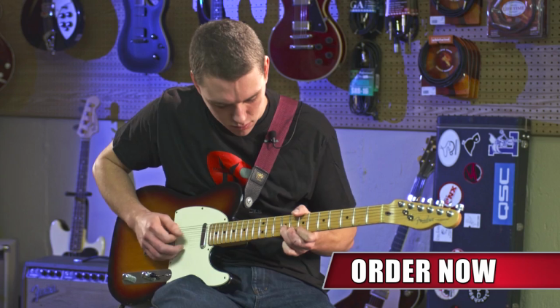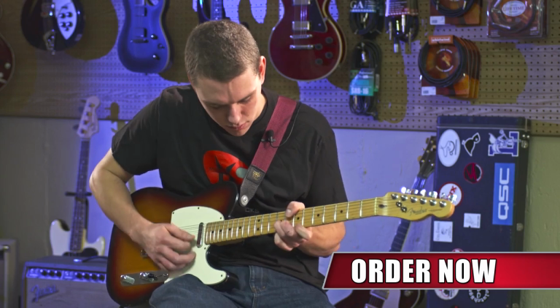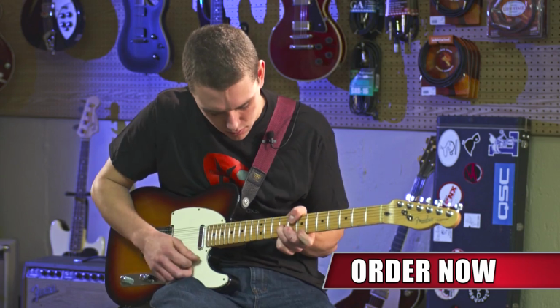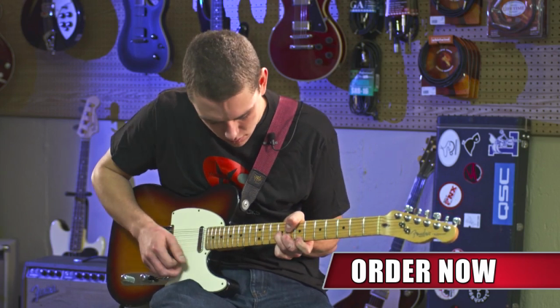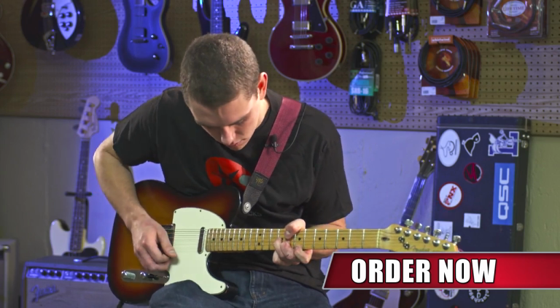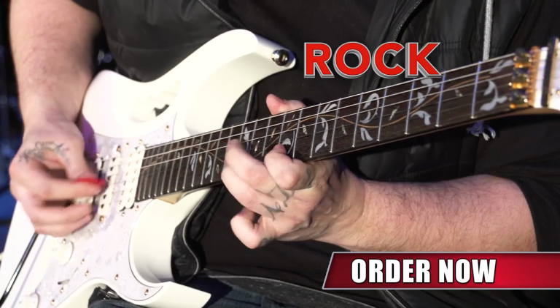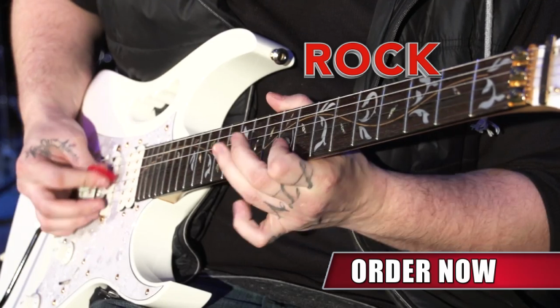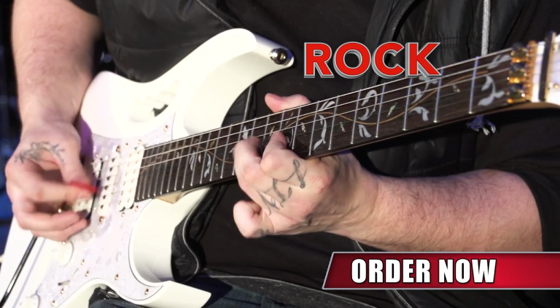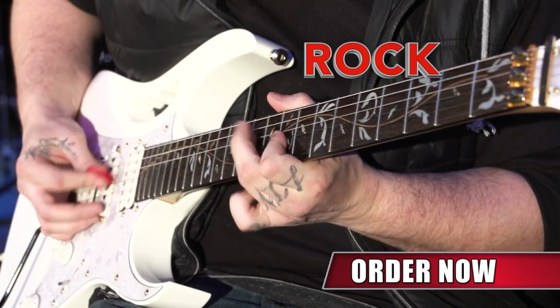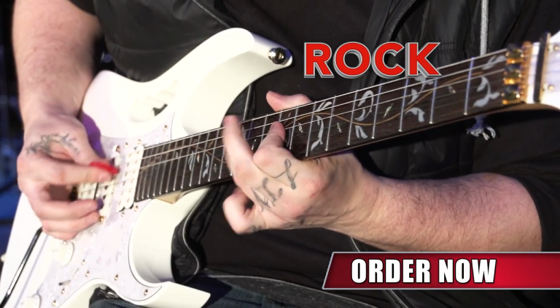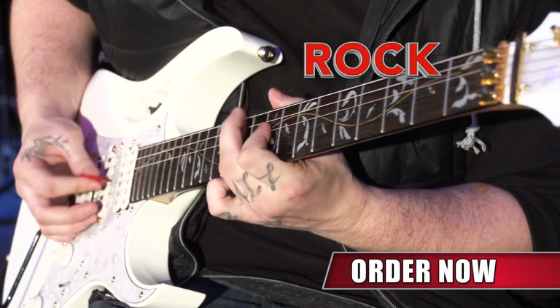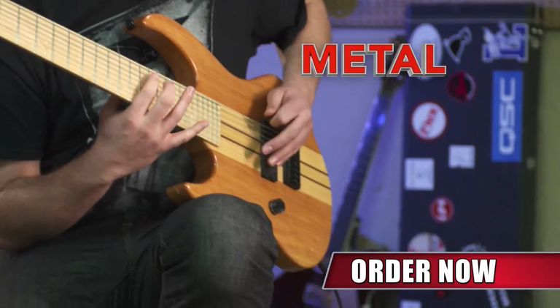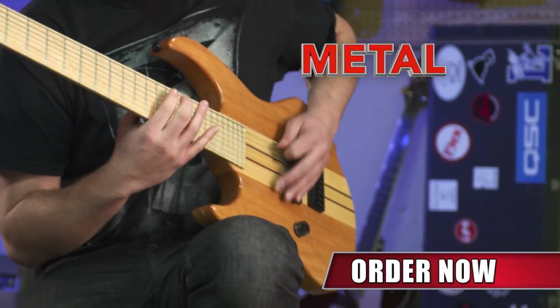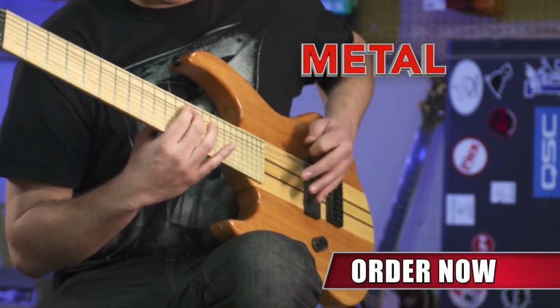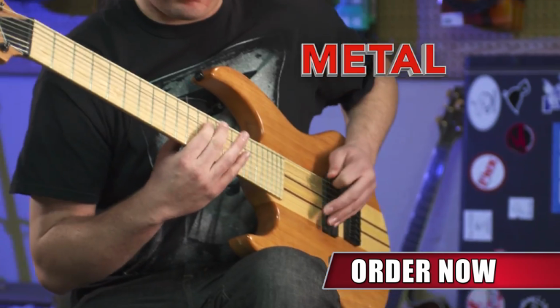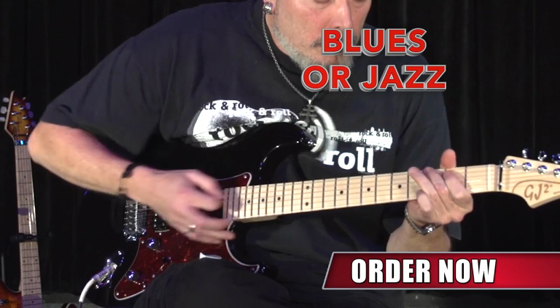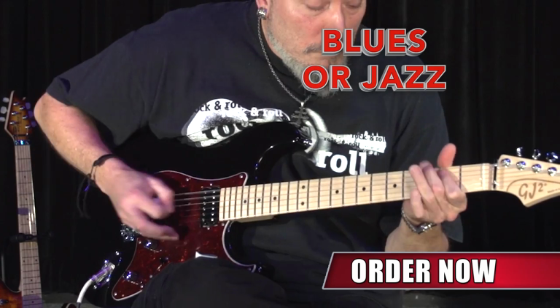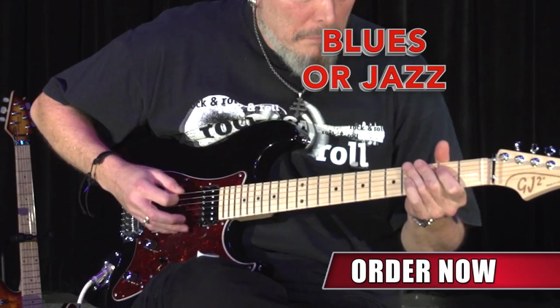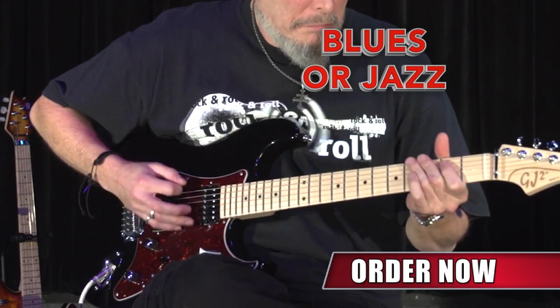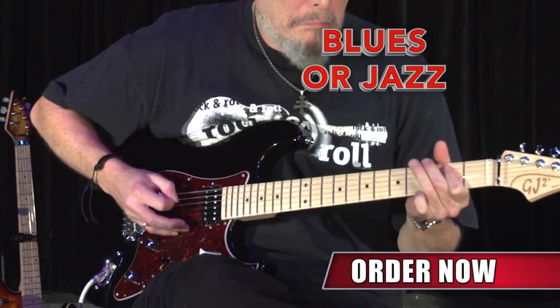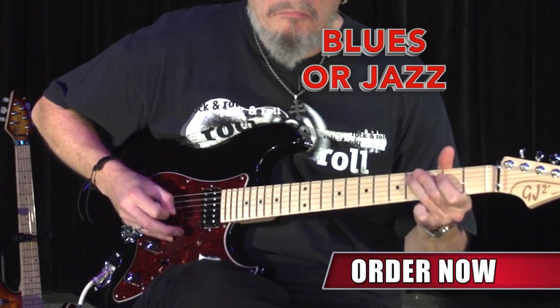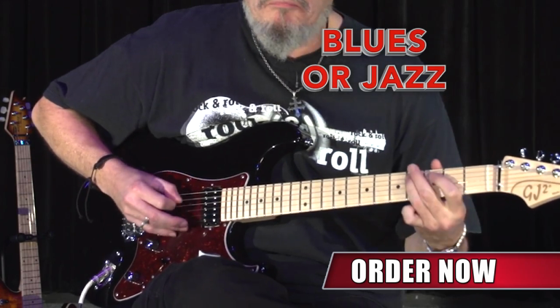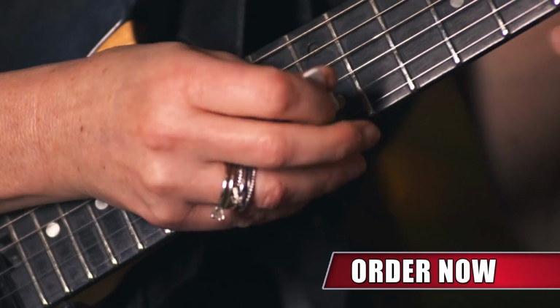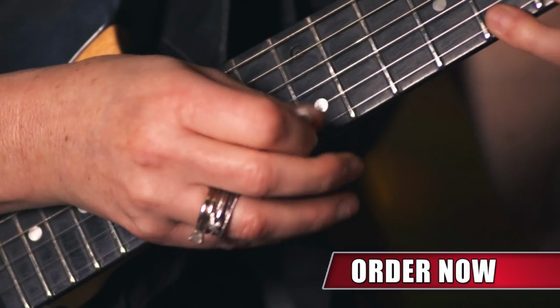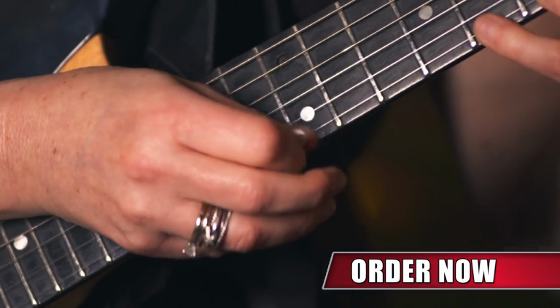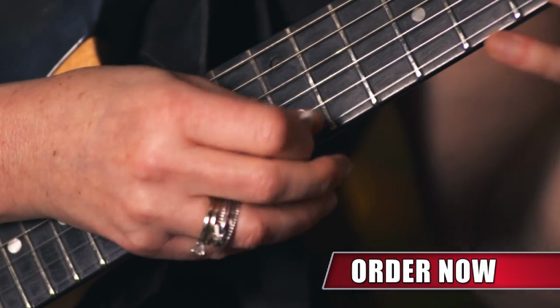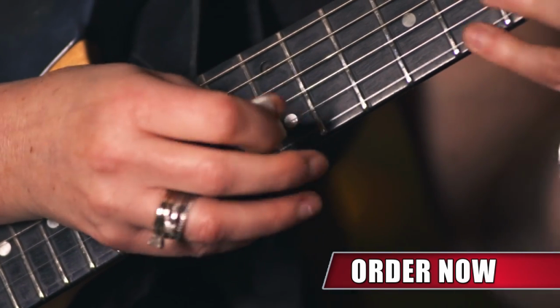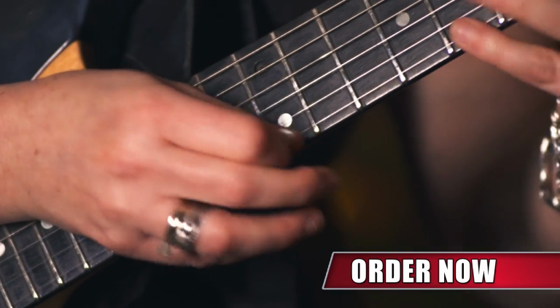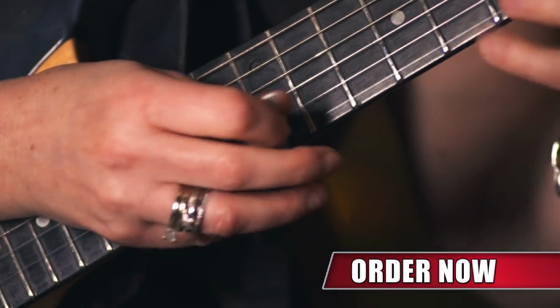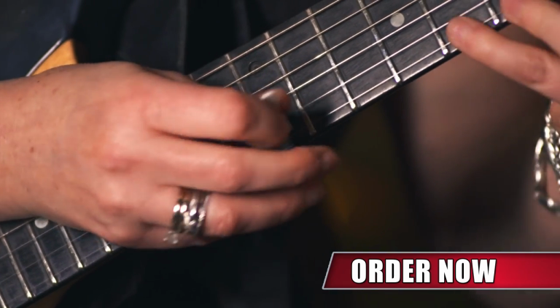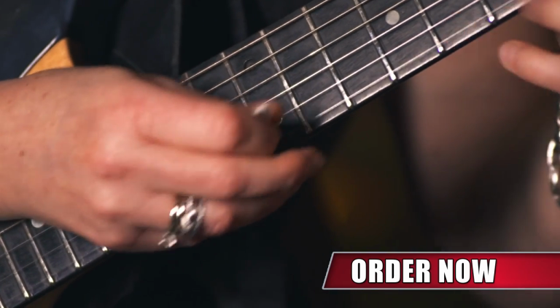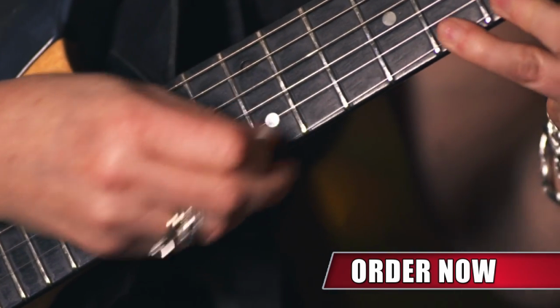Whether you're a novice or a professional playing rock, metal, or even blues or jazz, the Hammerhead pick will blow you away.